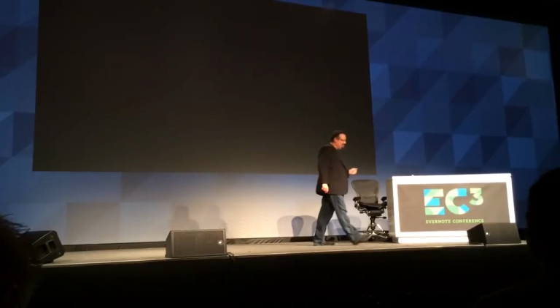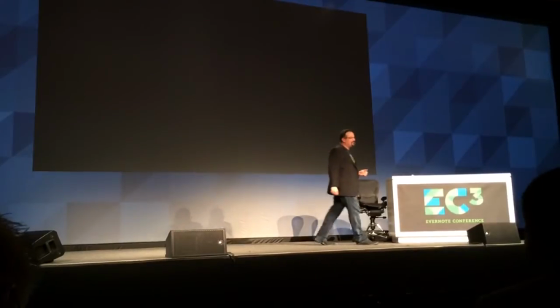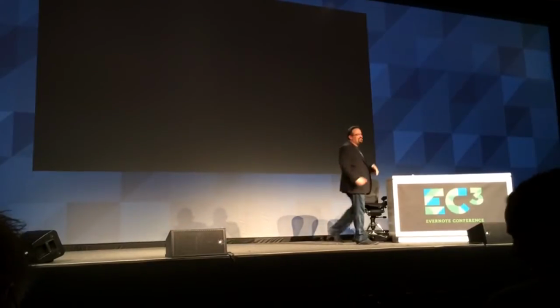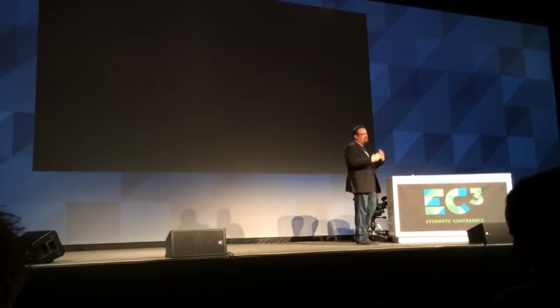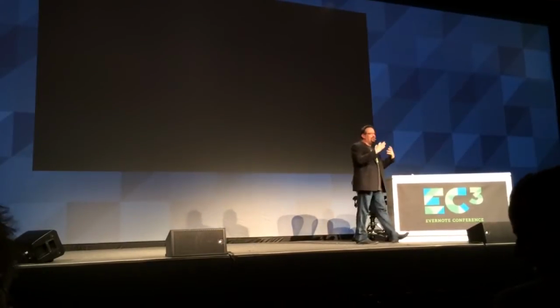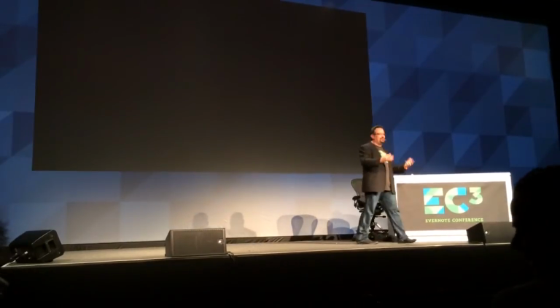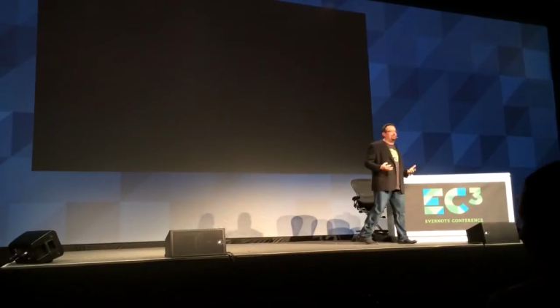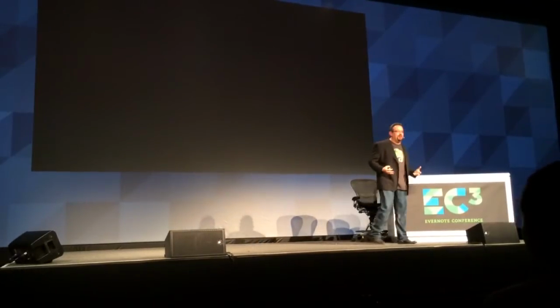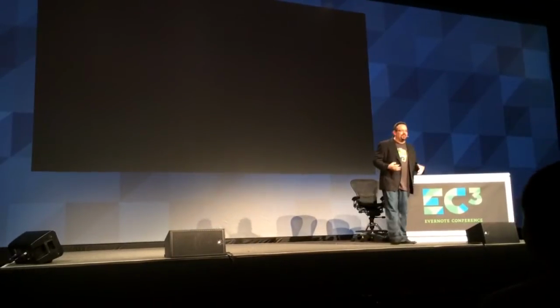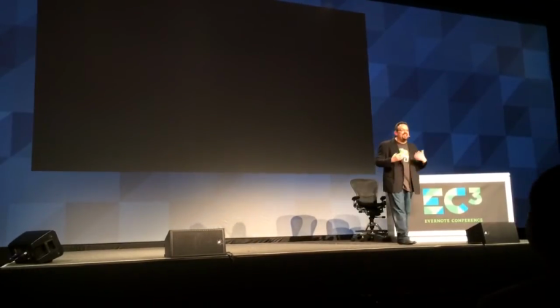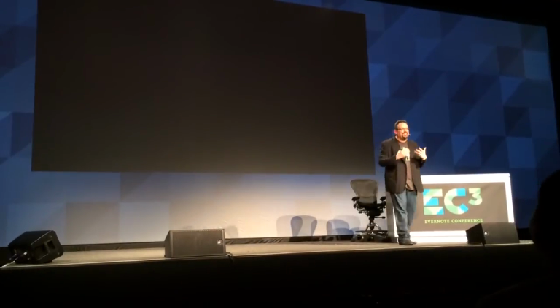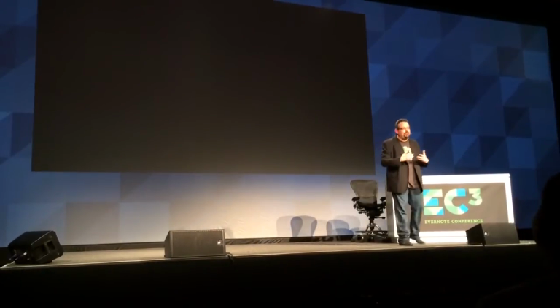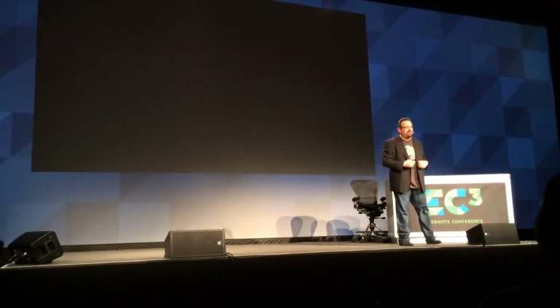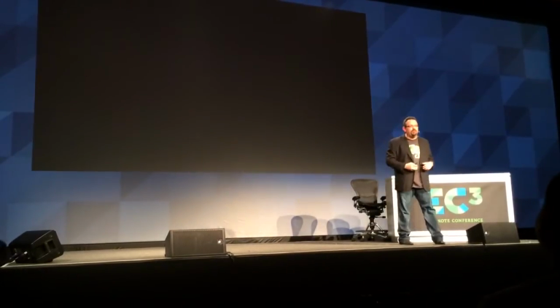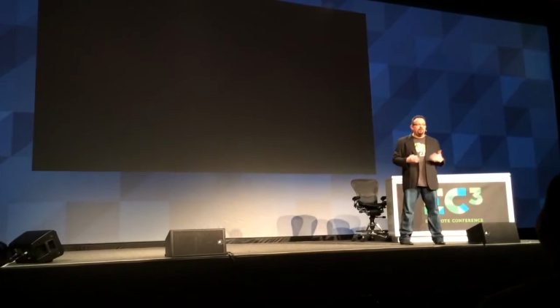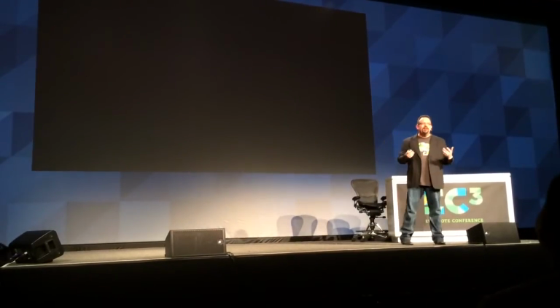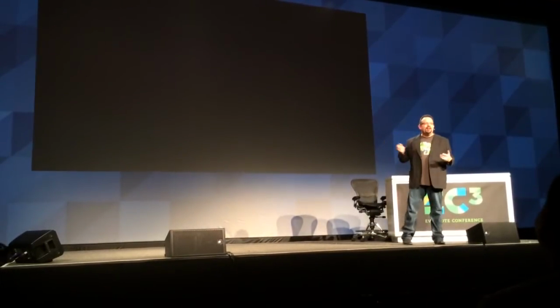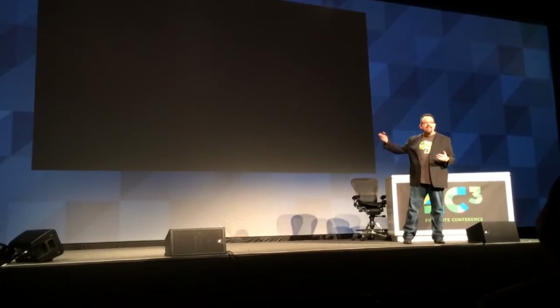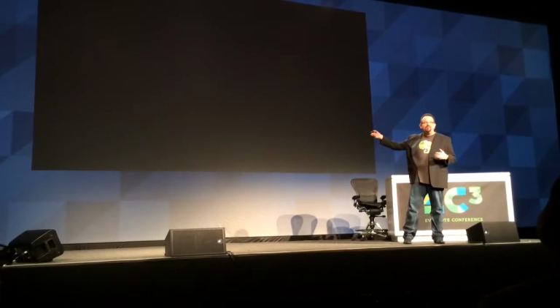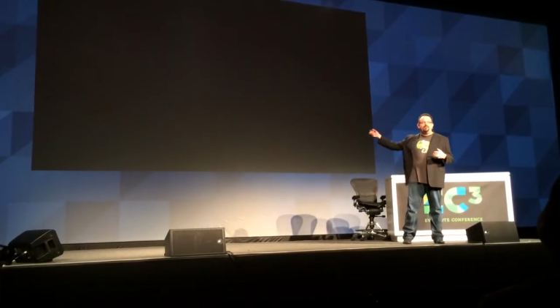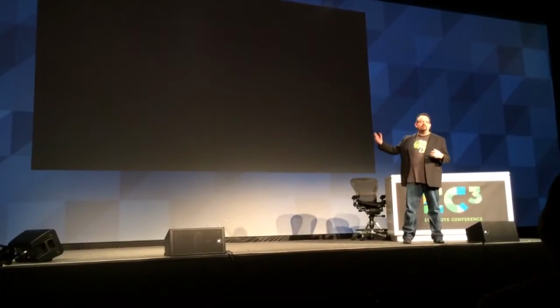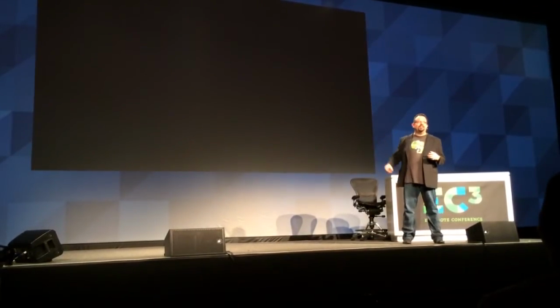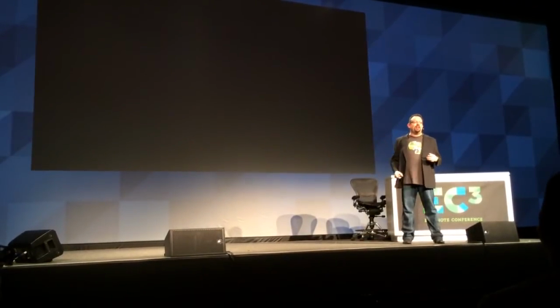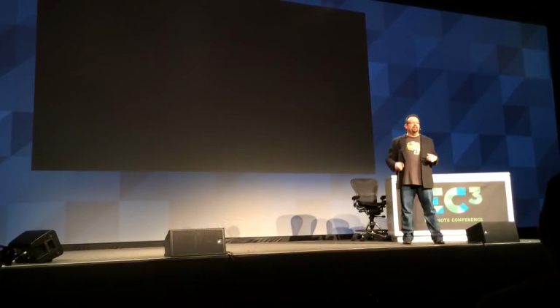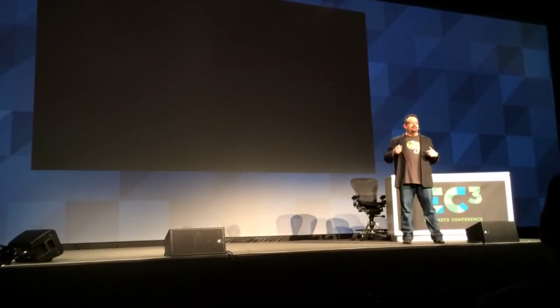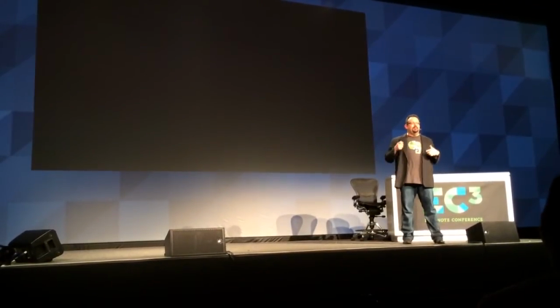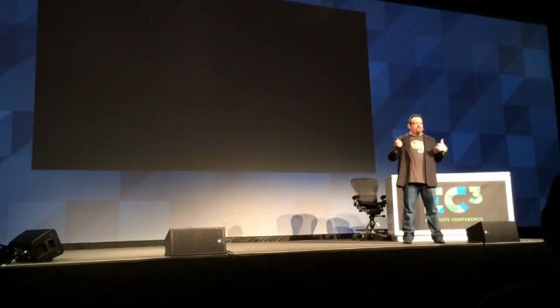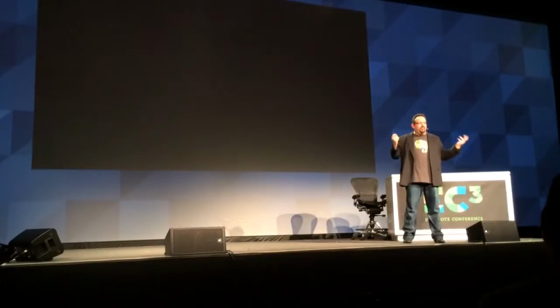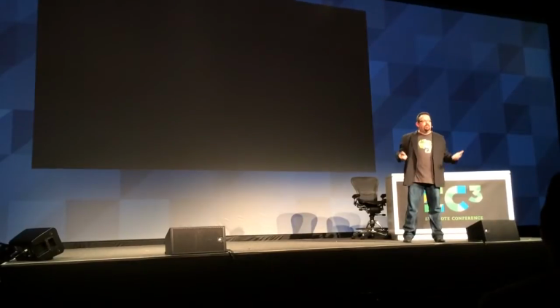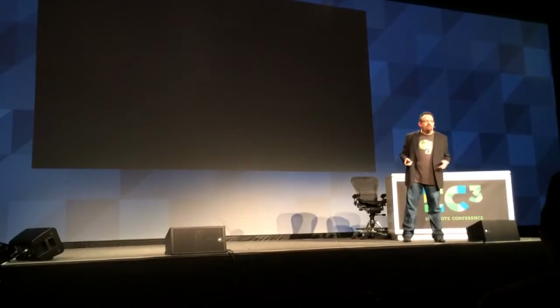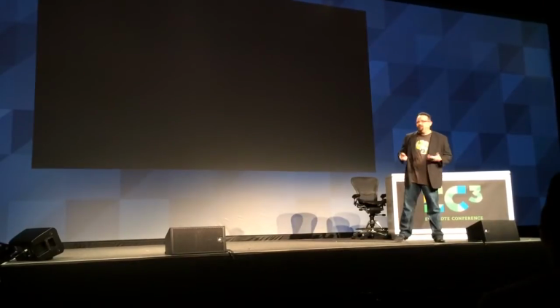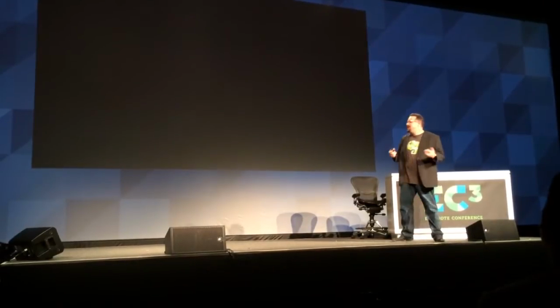People are just so used to us constantly filming video everywhere. I think half of the people in that shot actually thought that we were in a real meeting.